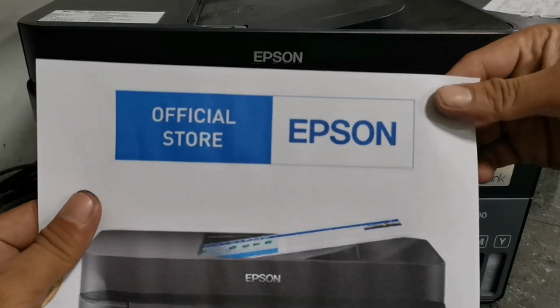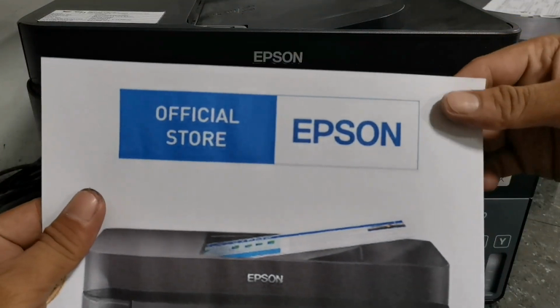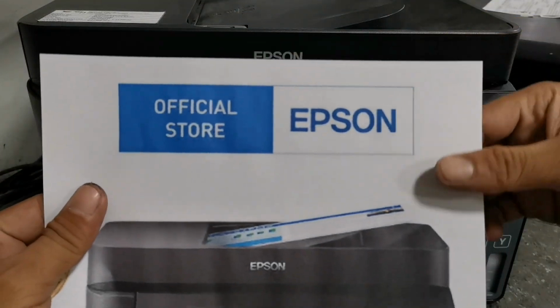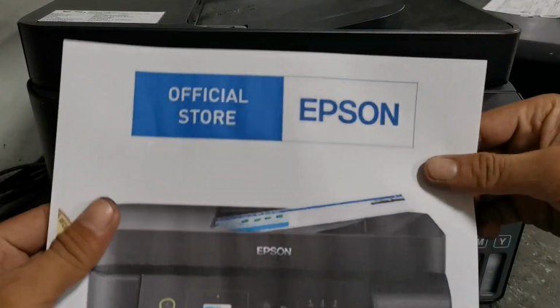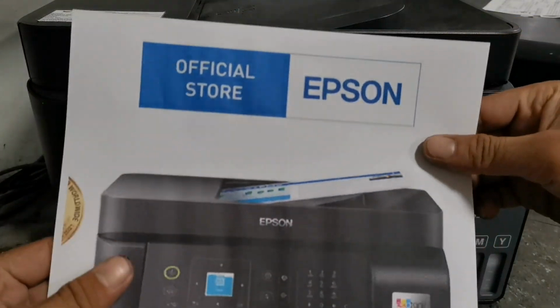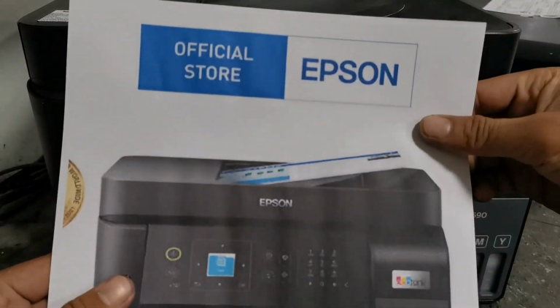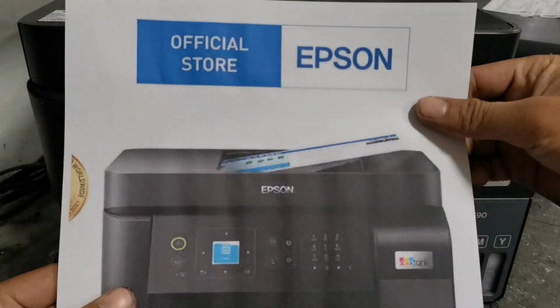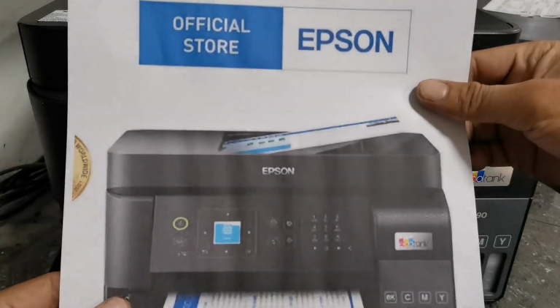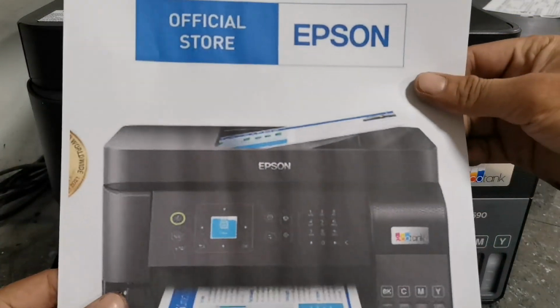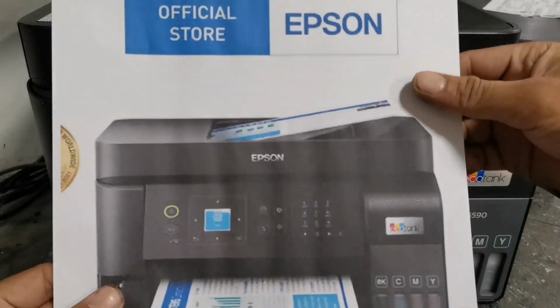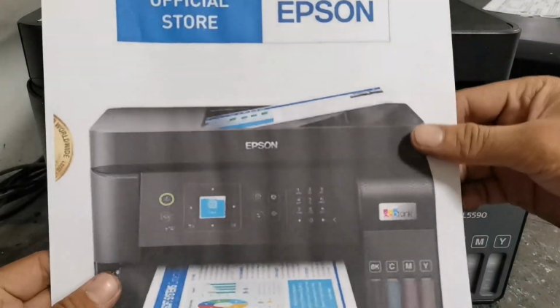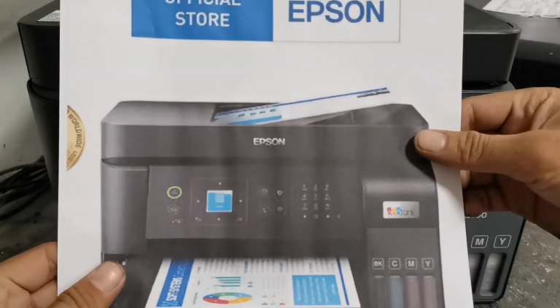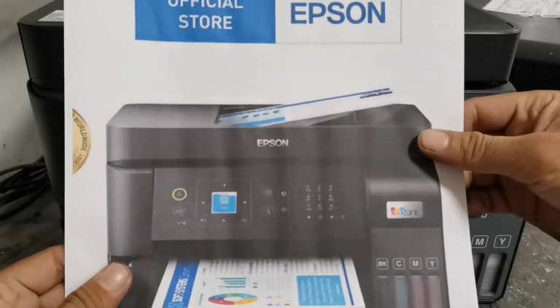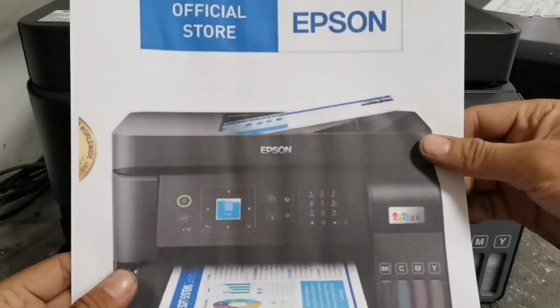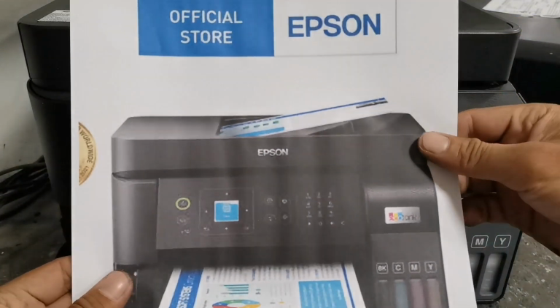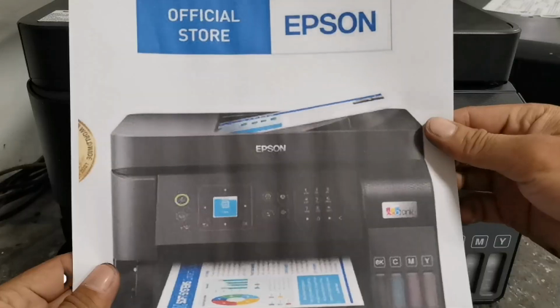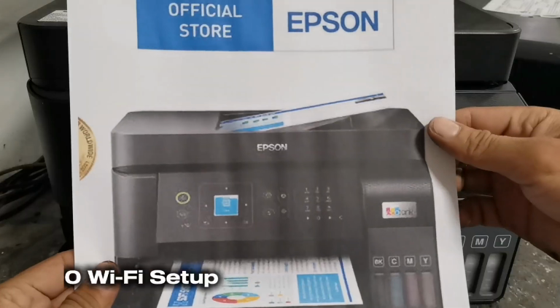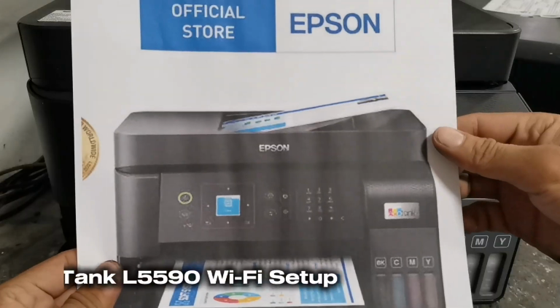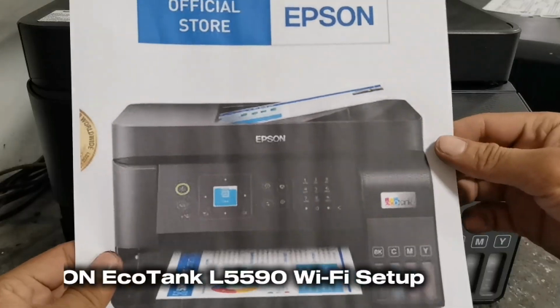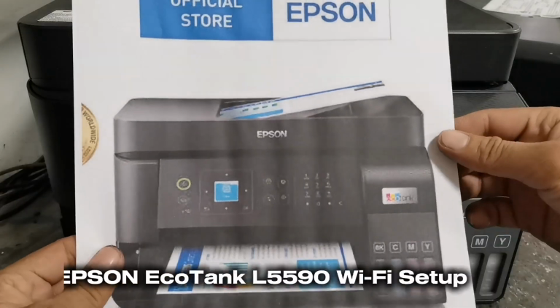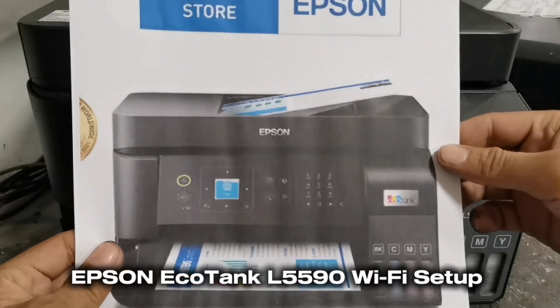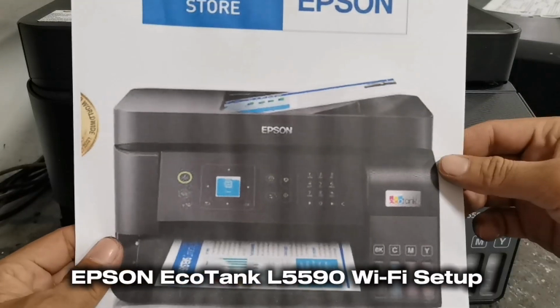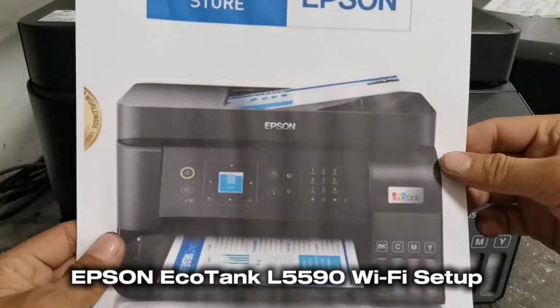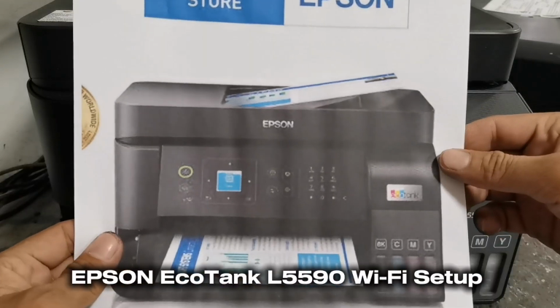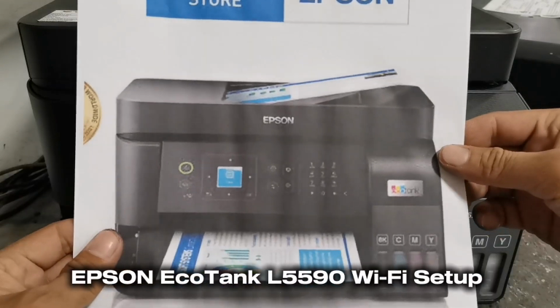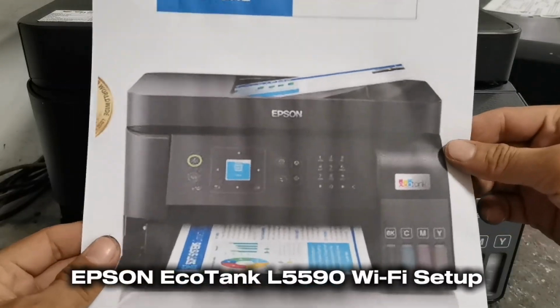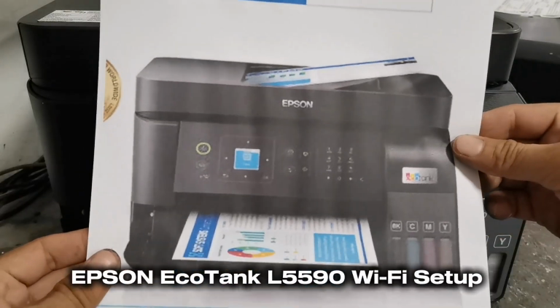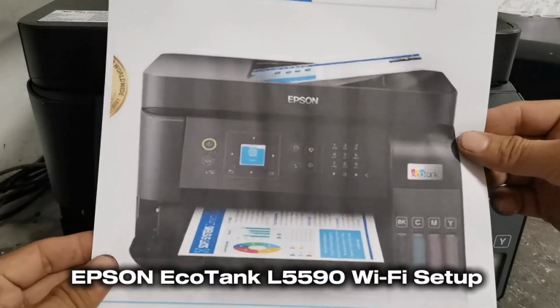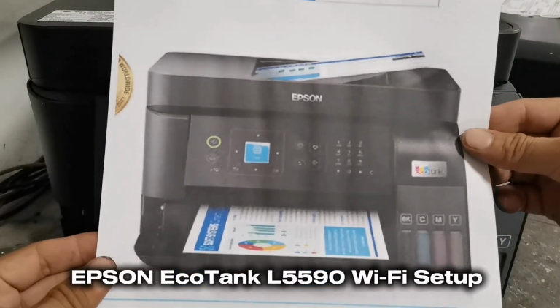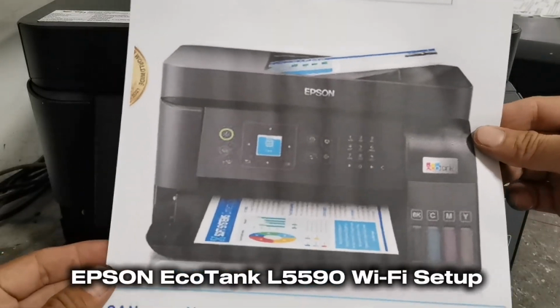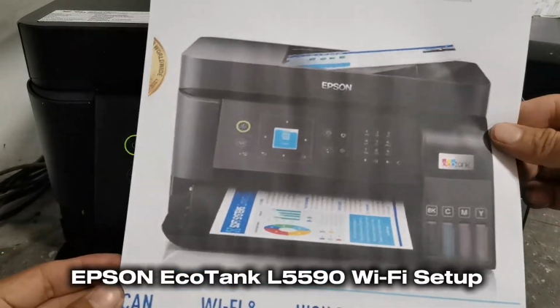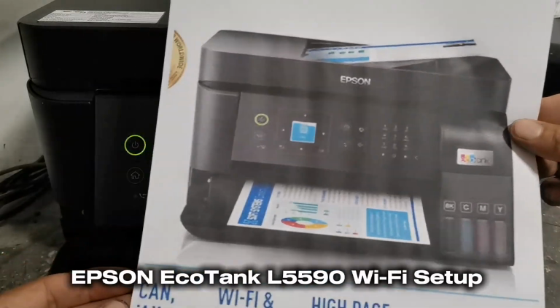That's how simple it is to set up a Wi-Fi network with this Epson EcoTank L5590 printer.